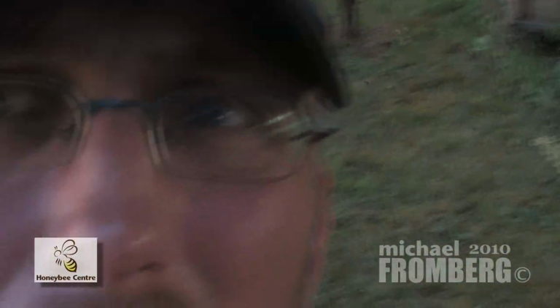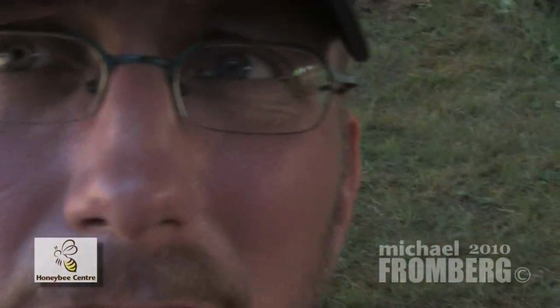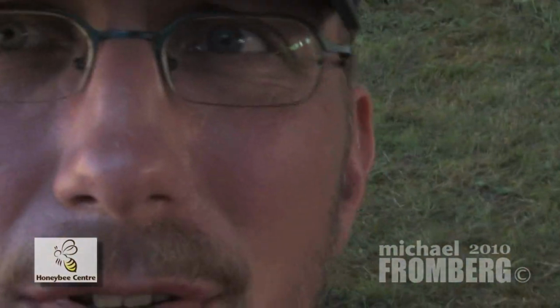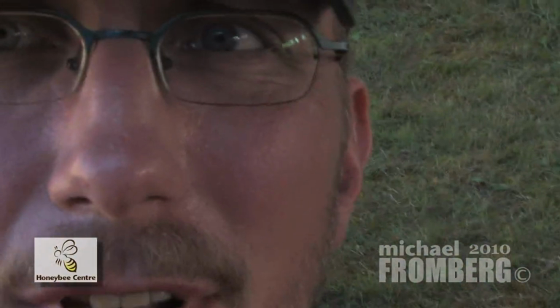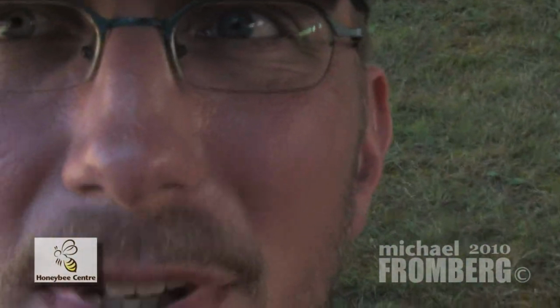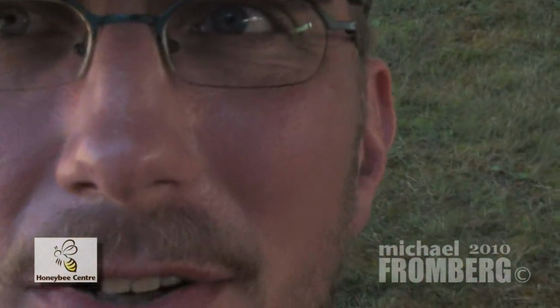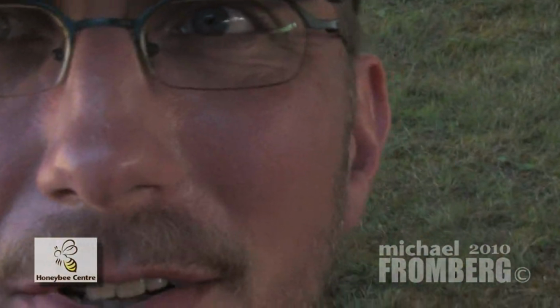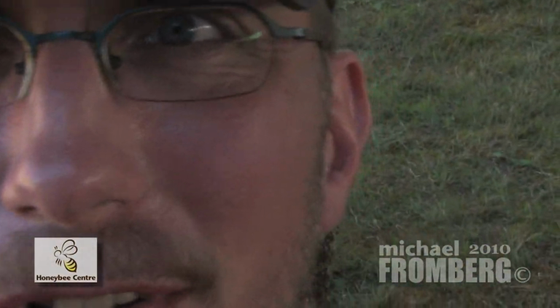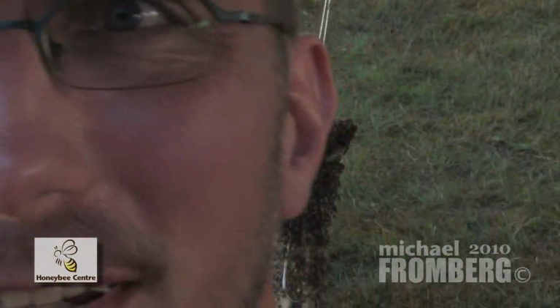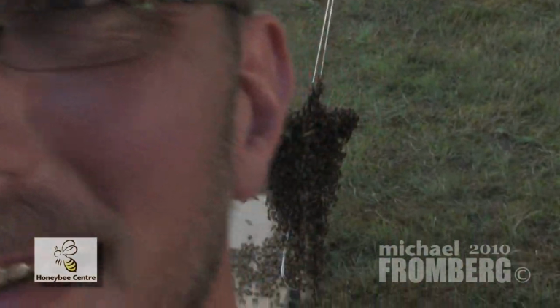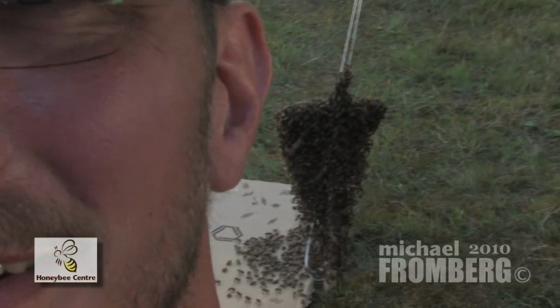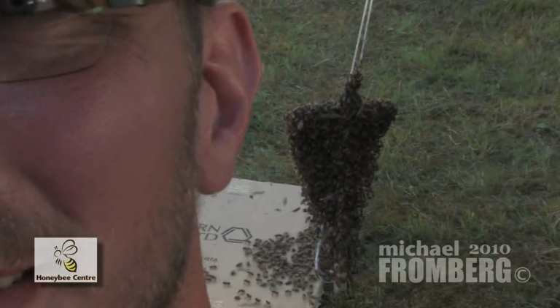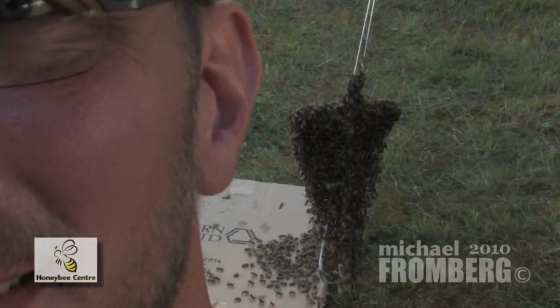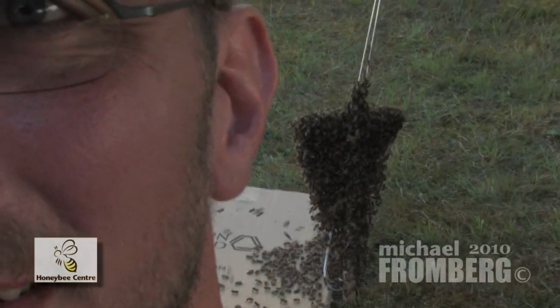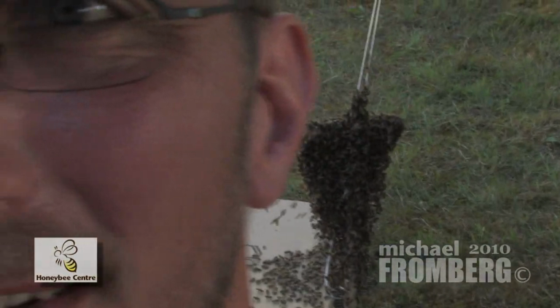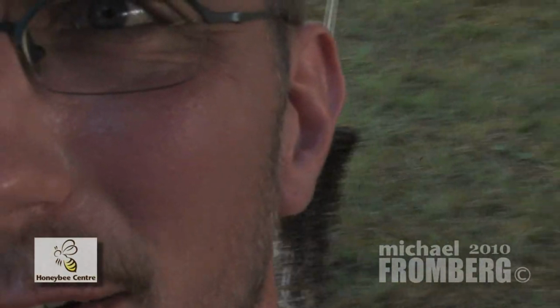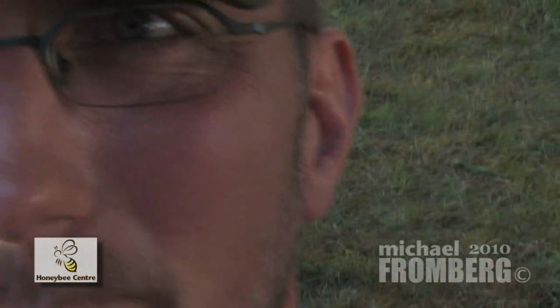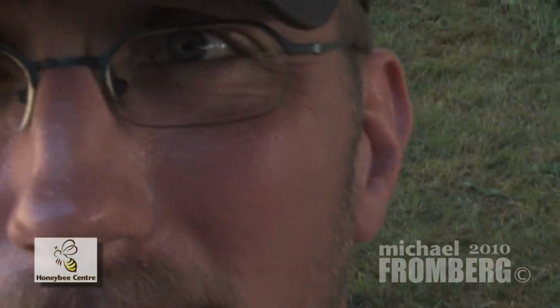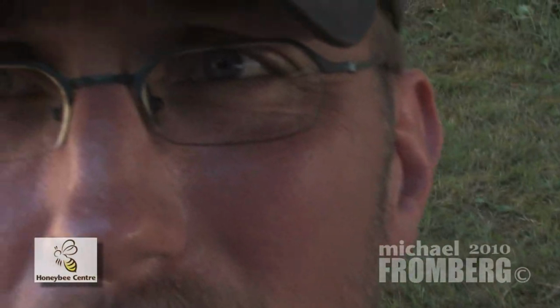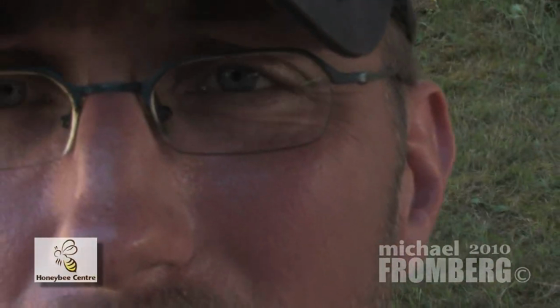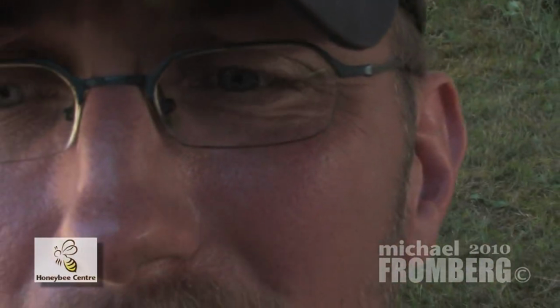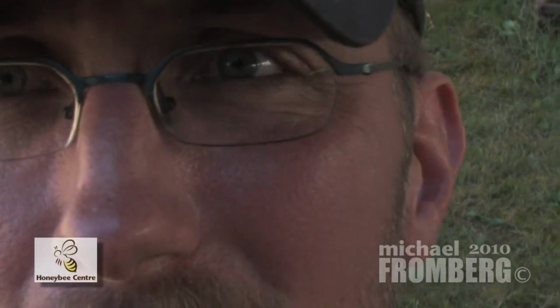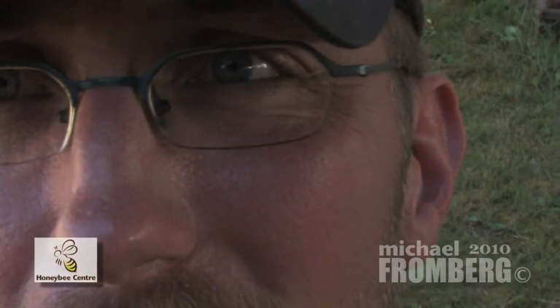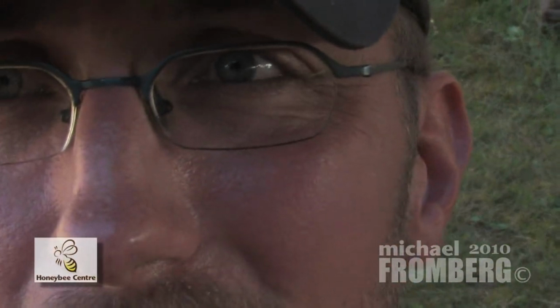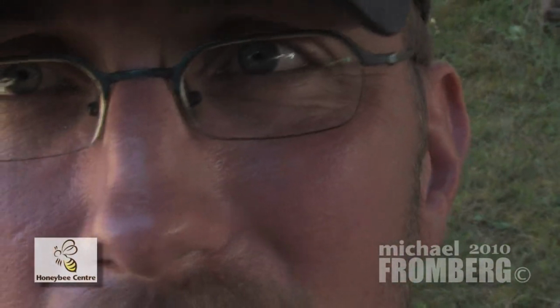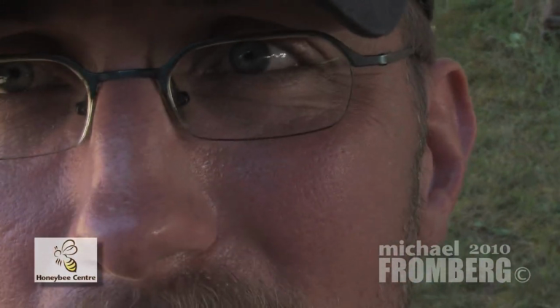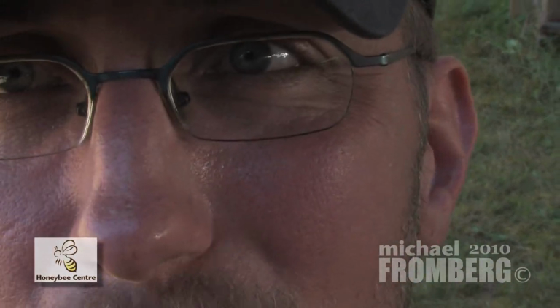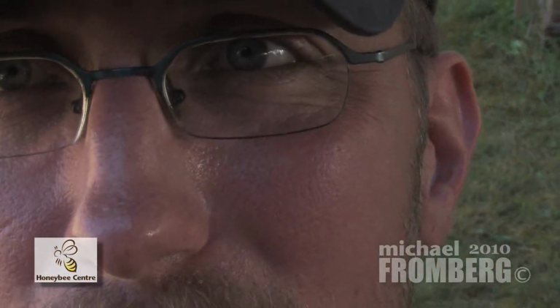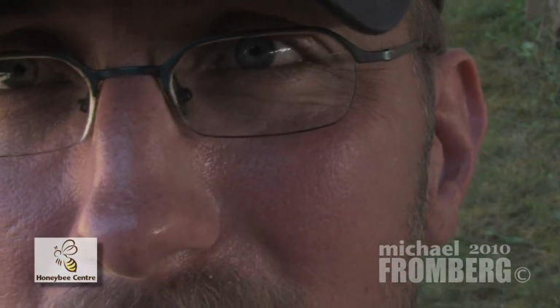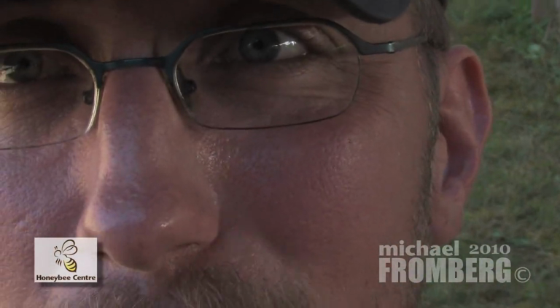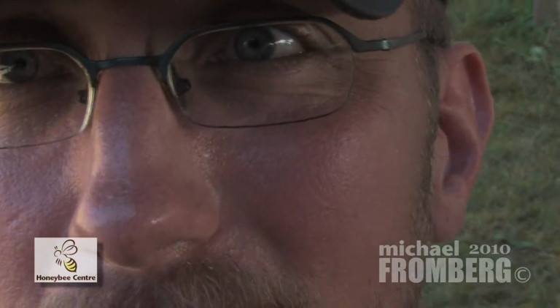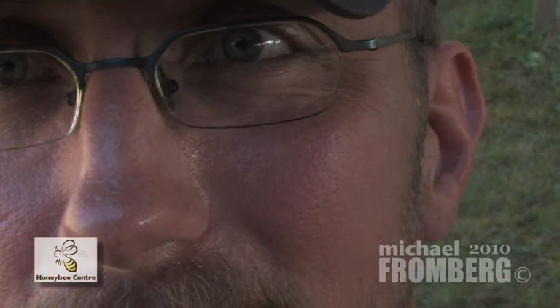All right, so there's a lot of bees out here, as you can see. It's pretty — a lot of fun. There's a ton of bees. Now let's hope we don't get stung.